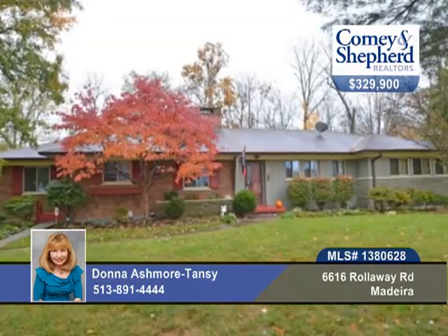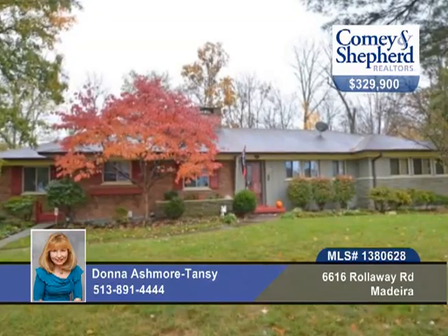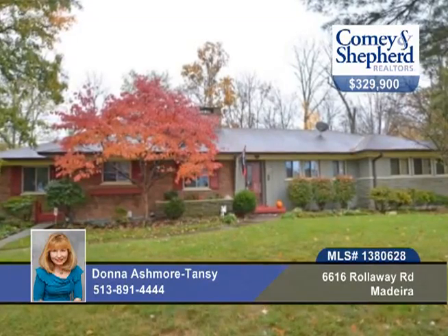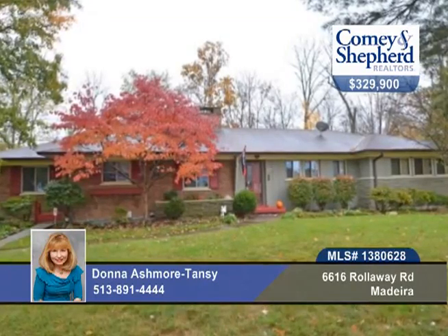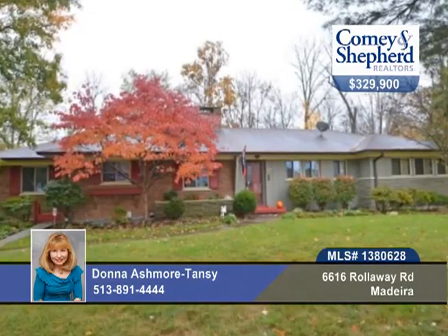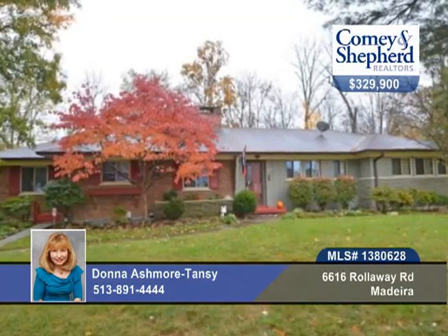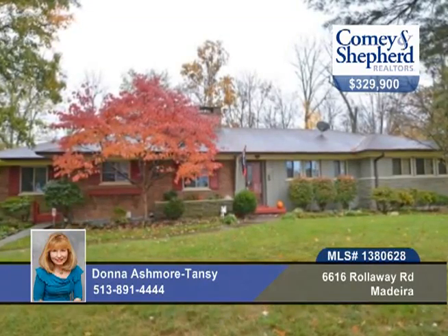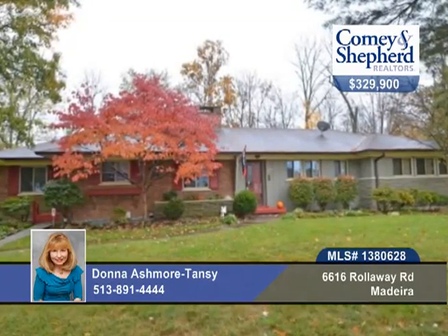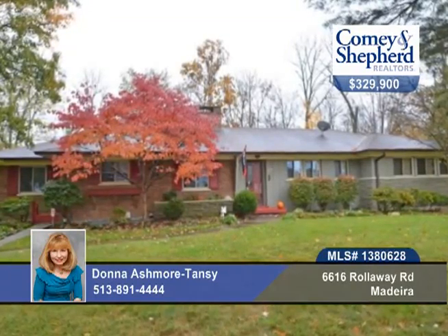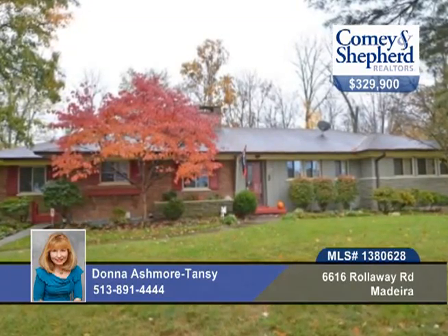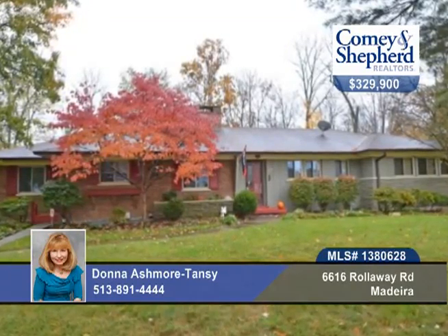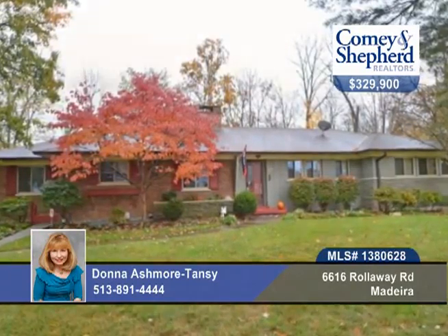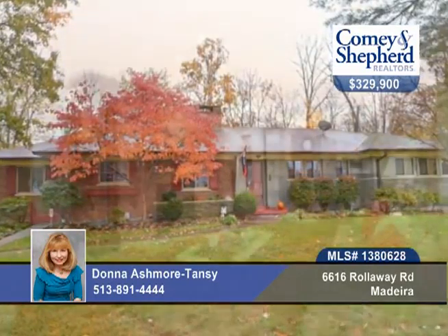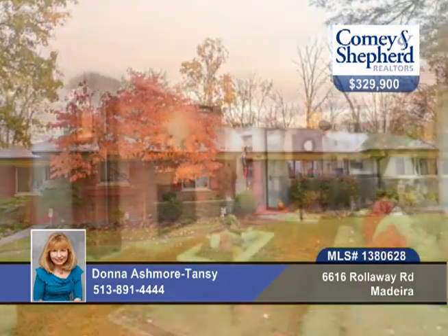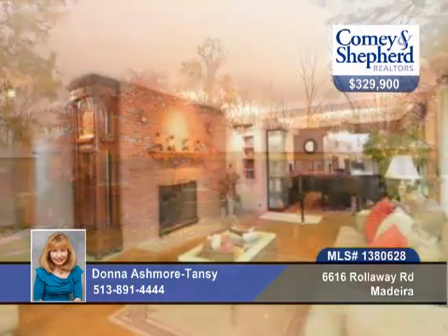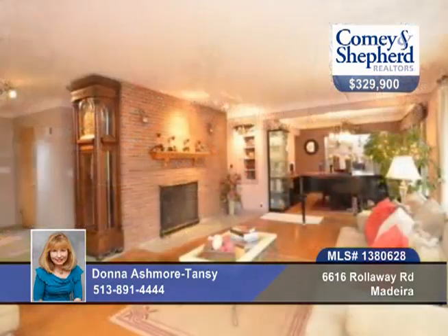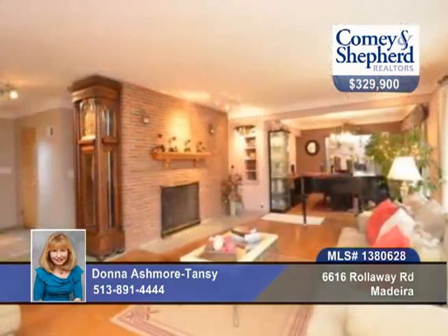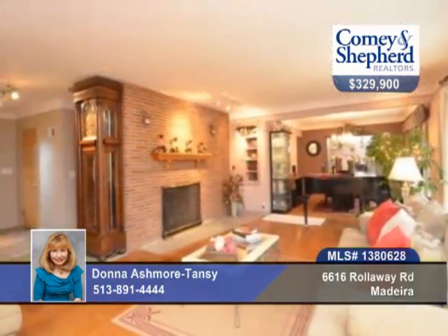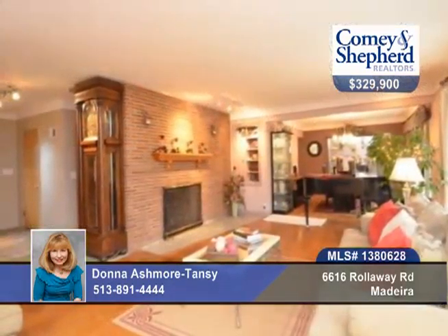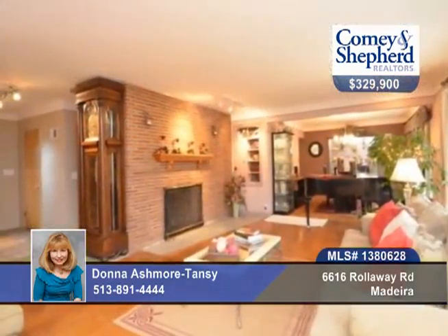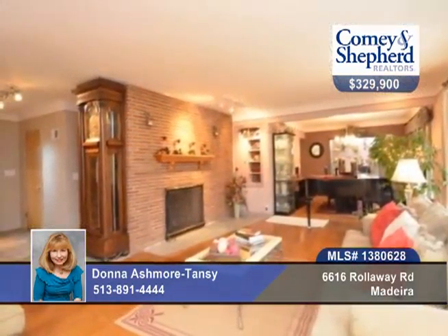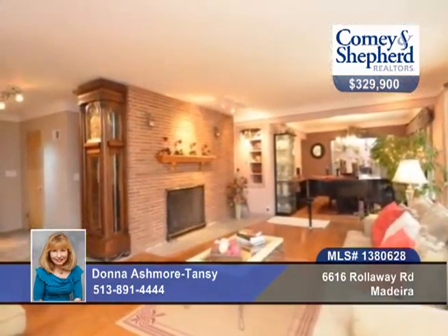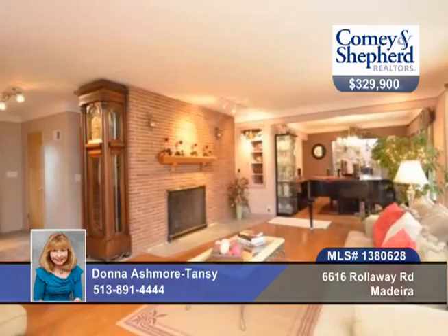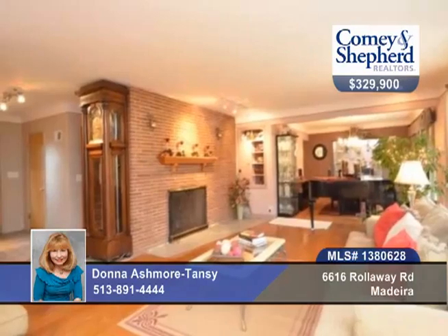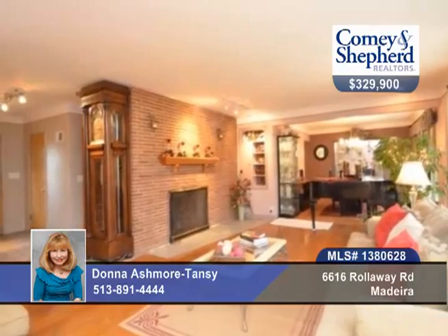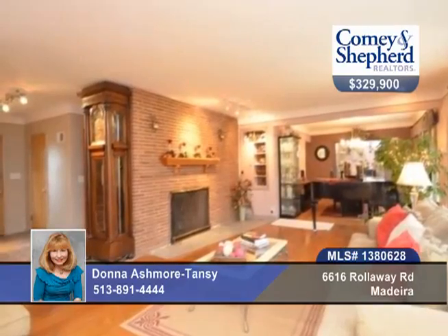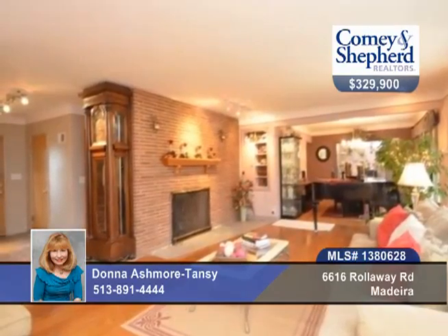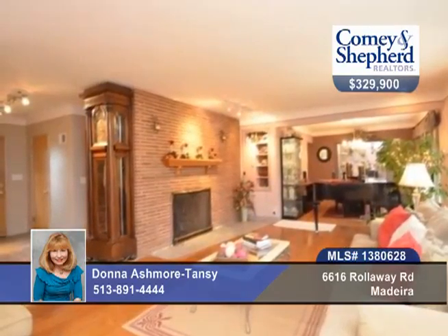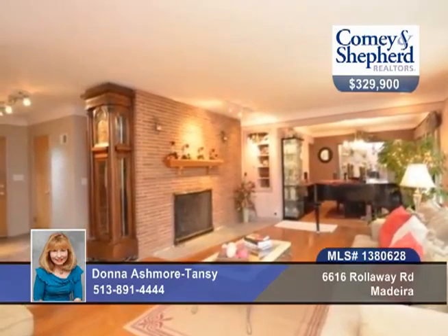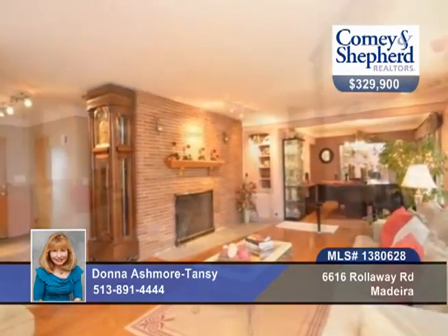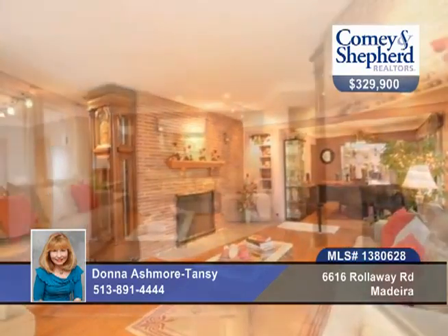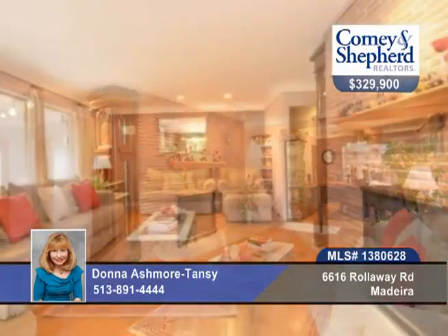You must see this three-bedroom, two-bath, updated, 2488-square-foot ranch.